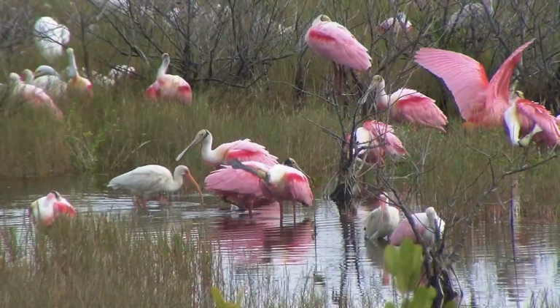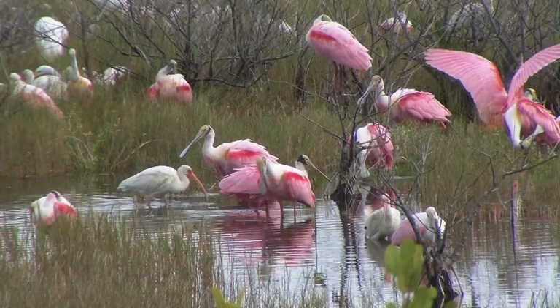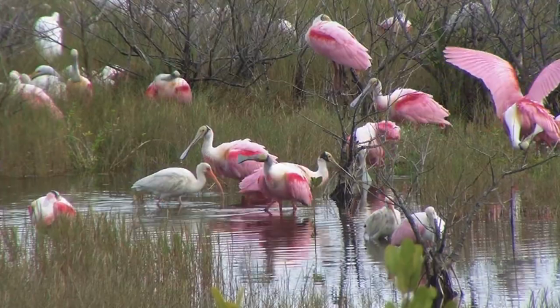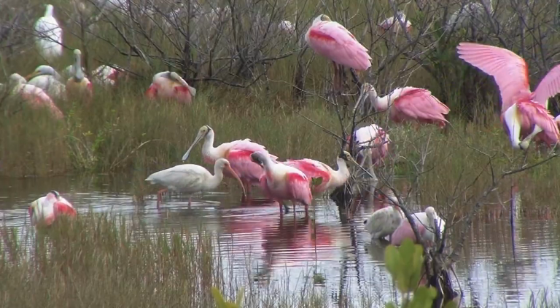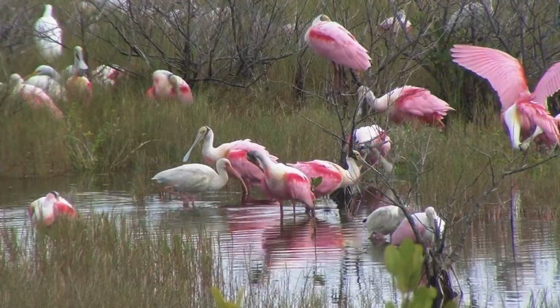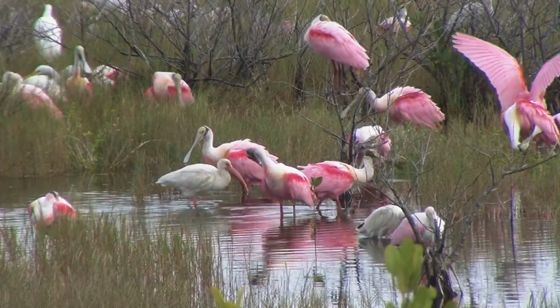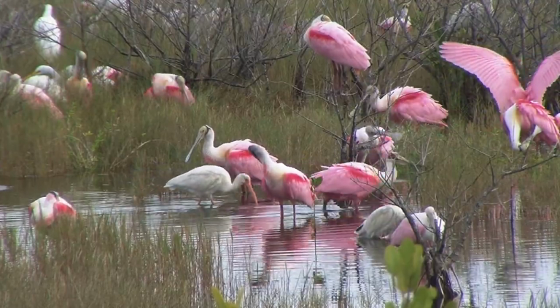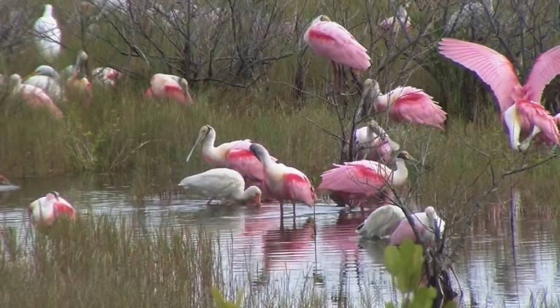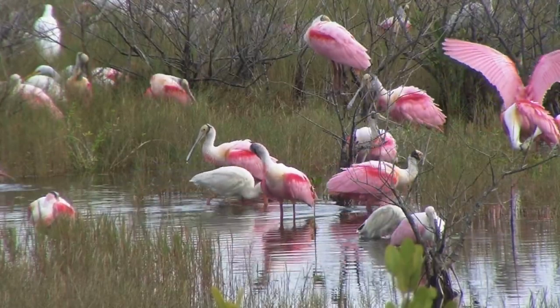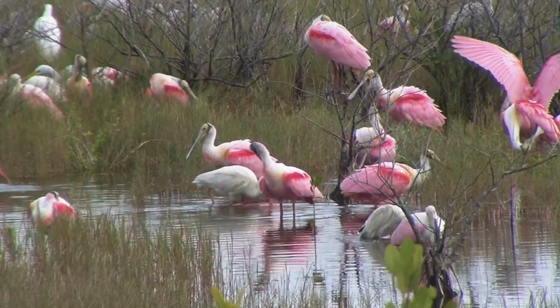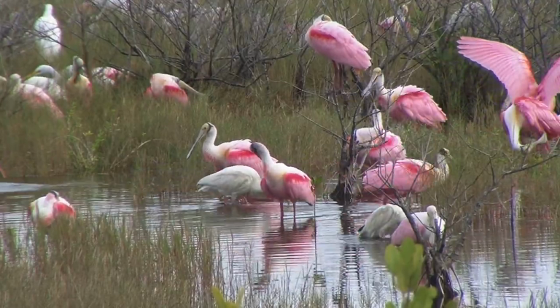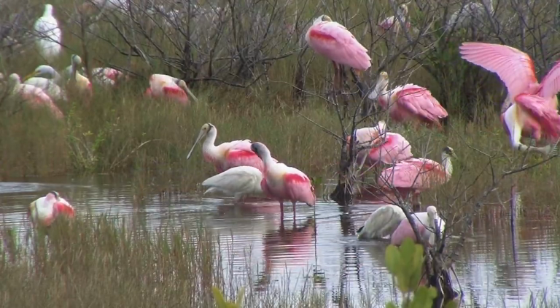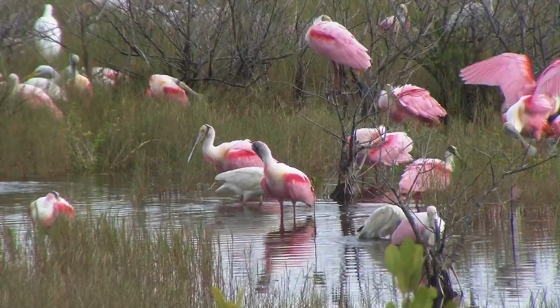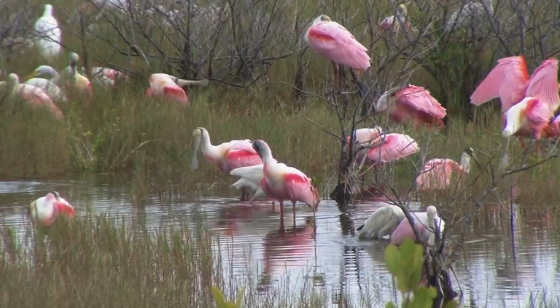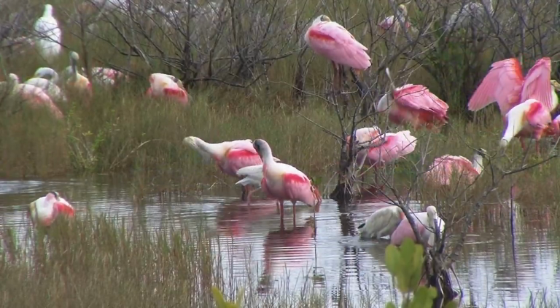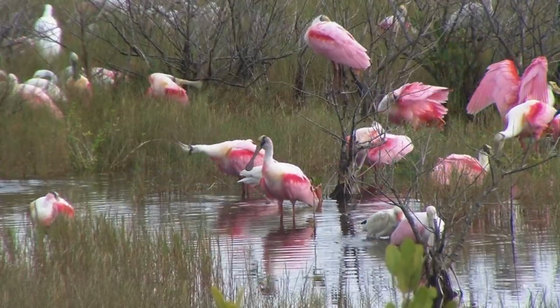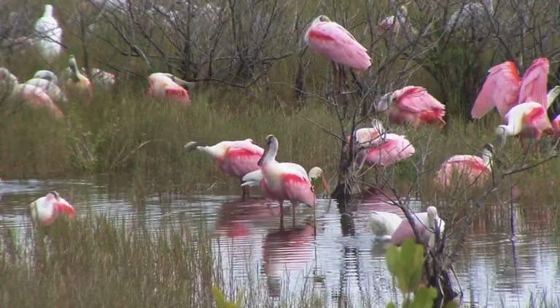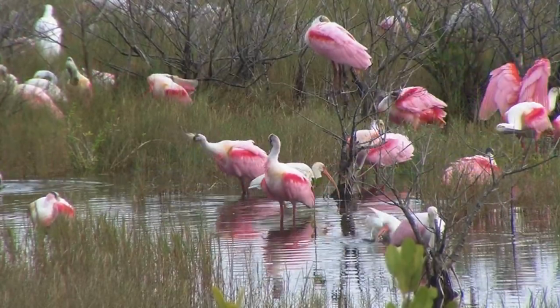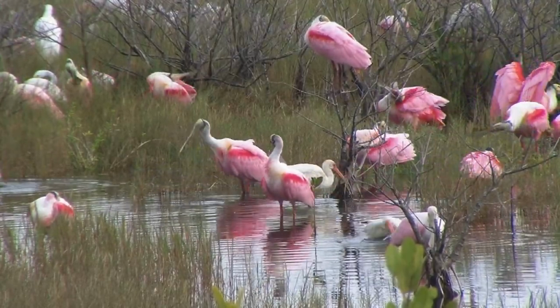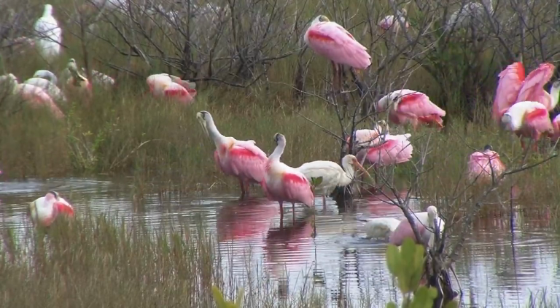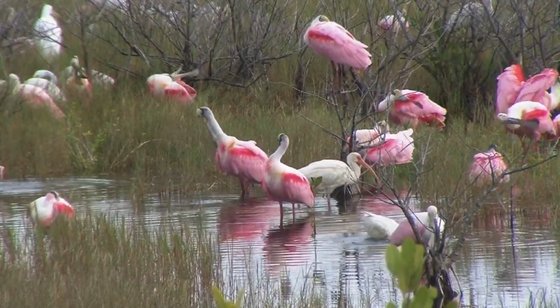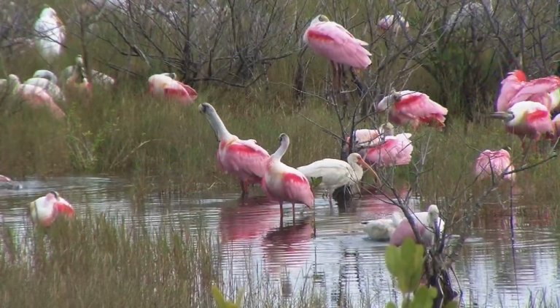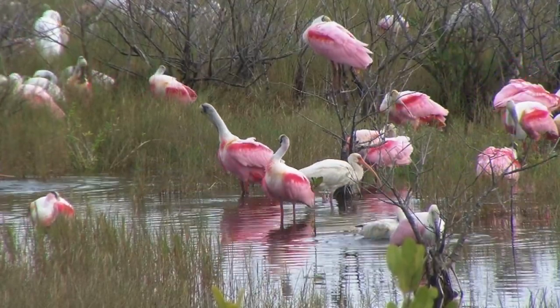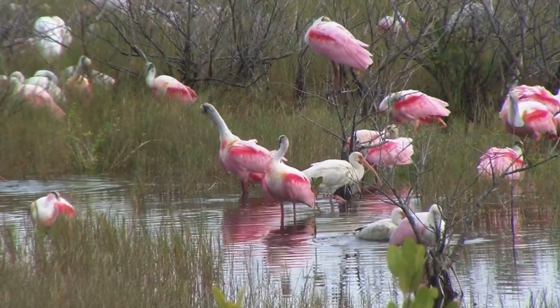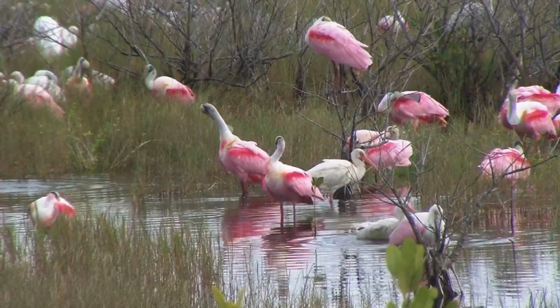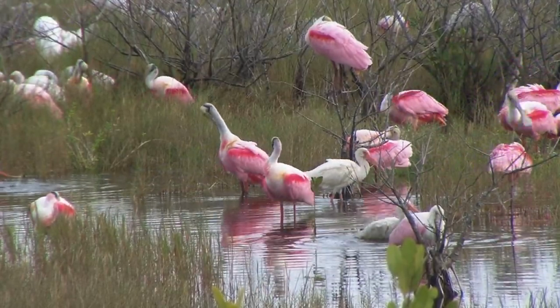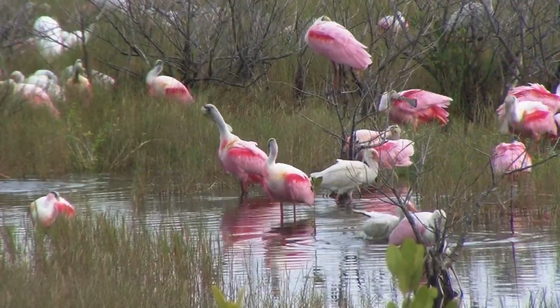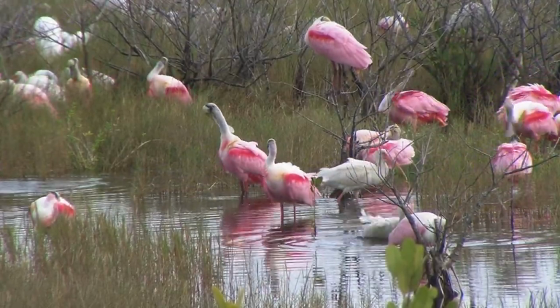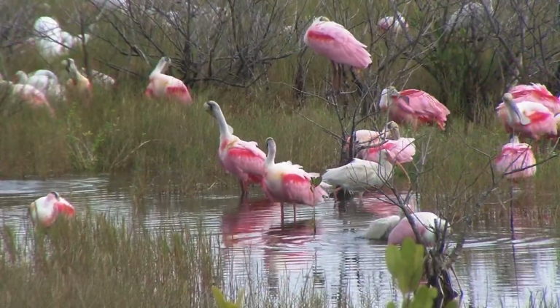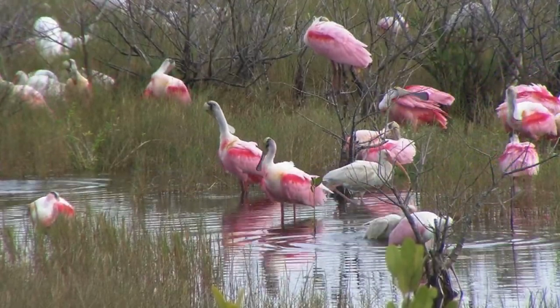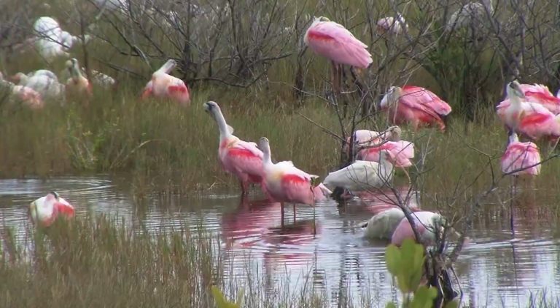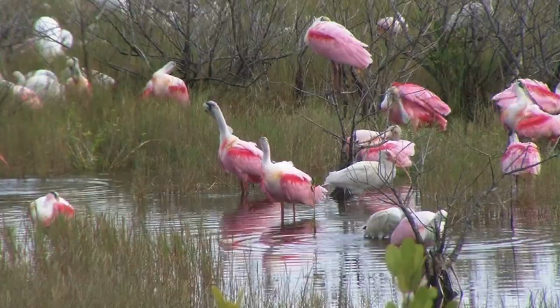So much so that in the 1800s, these birds were hunted and their wings were turned into ladies' fans.